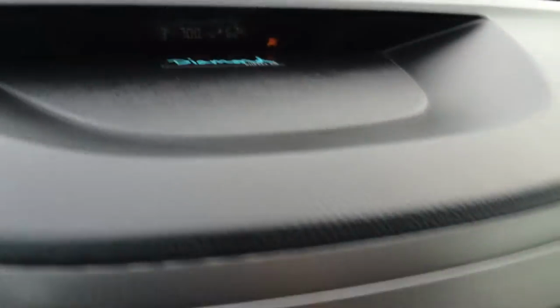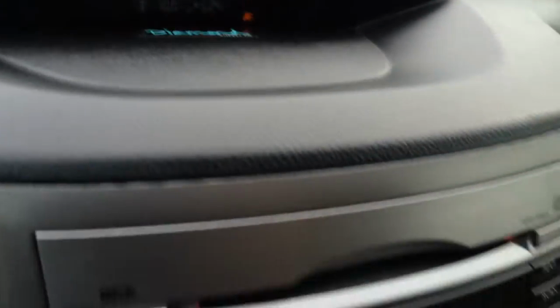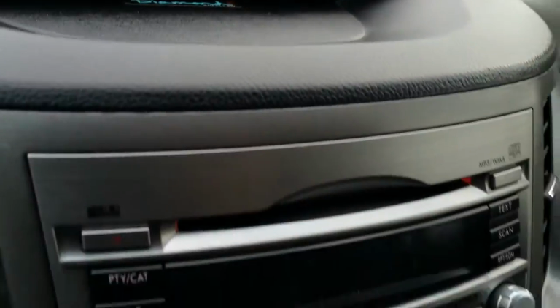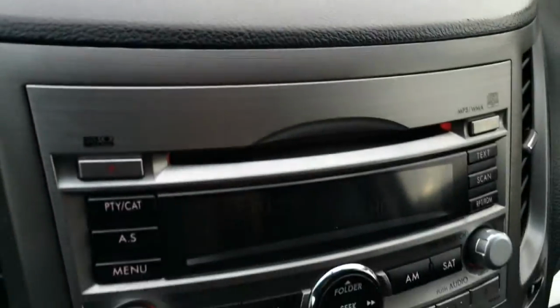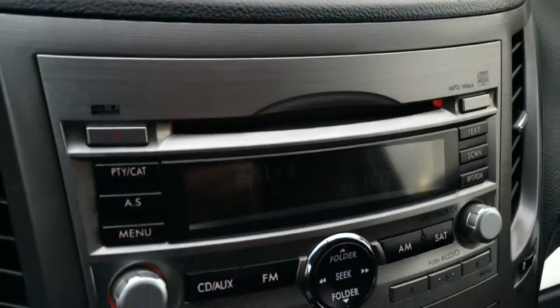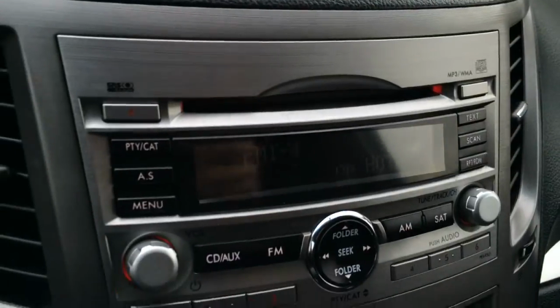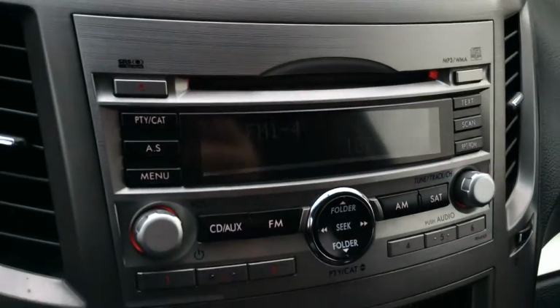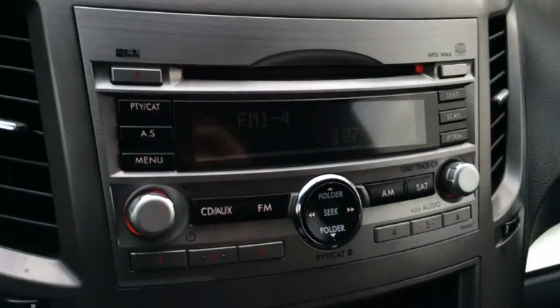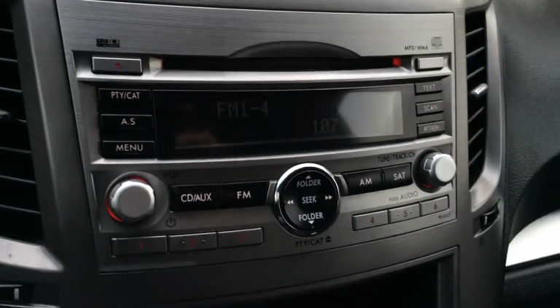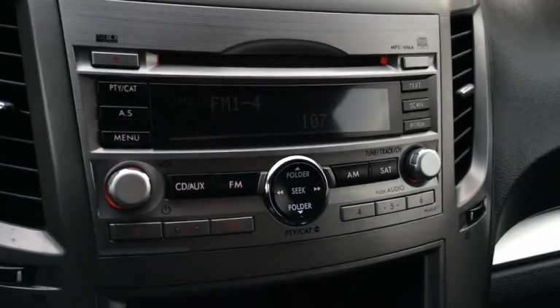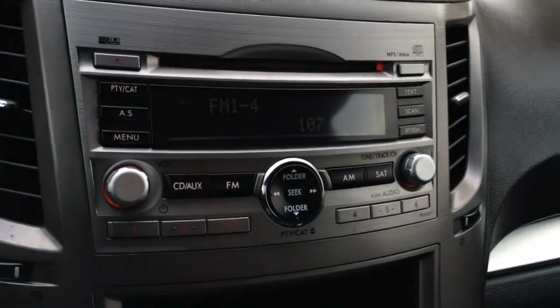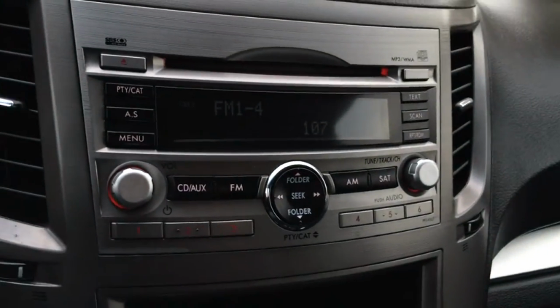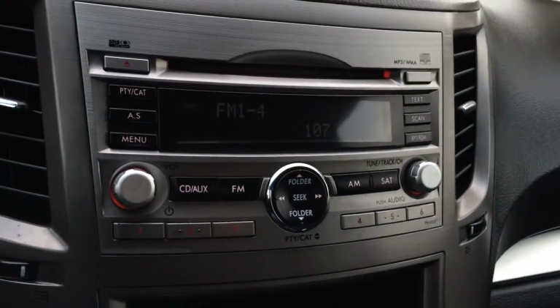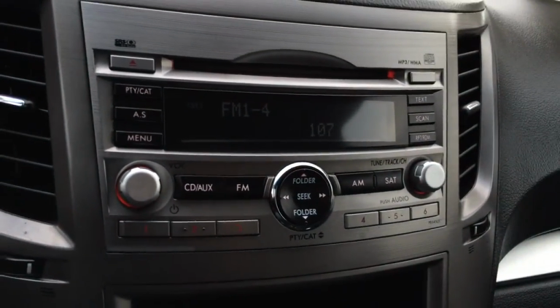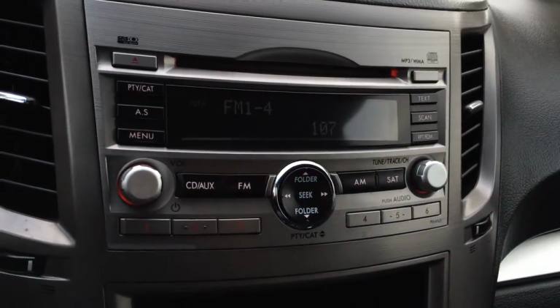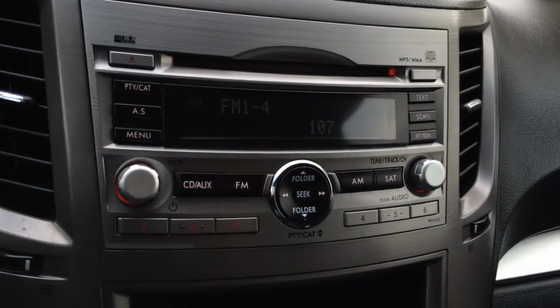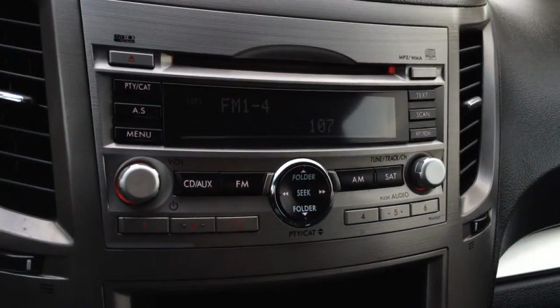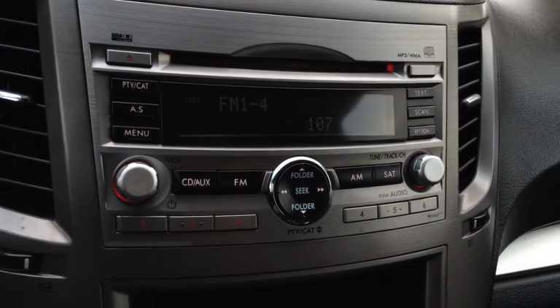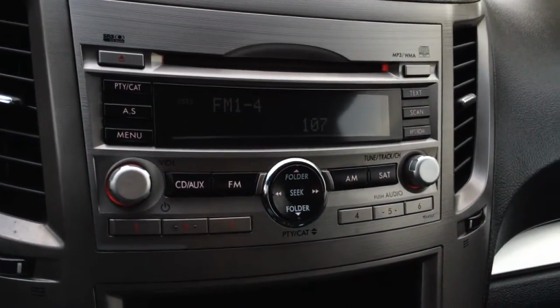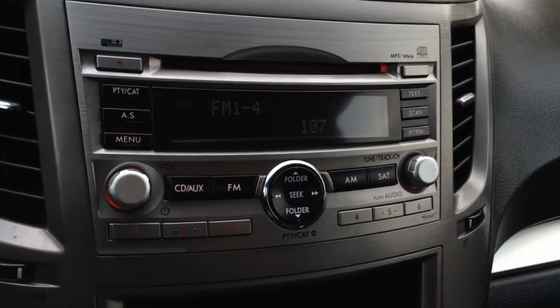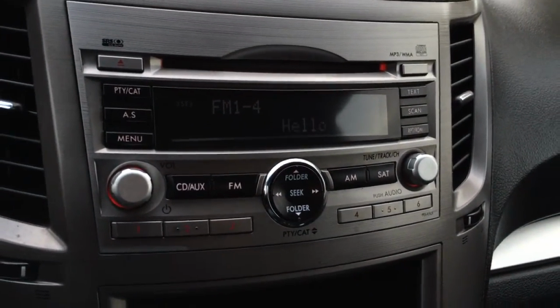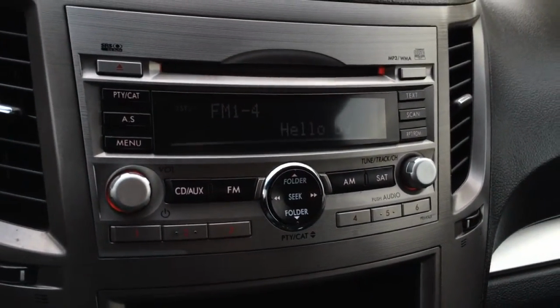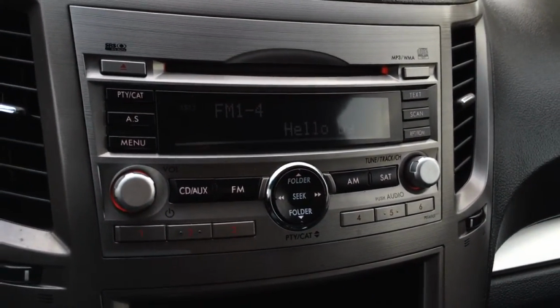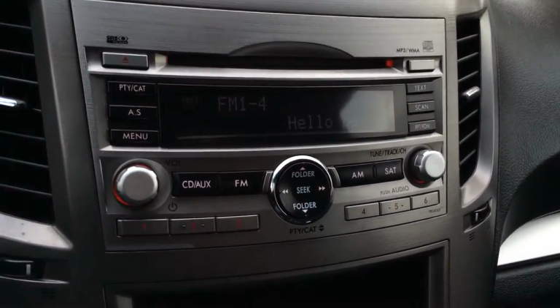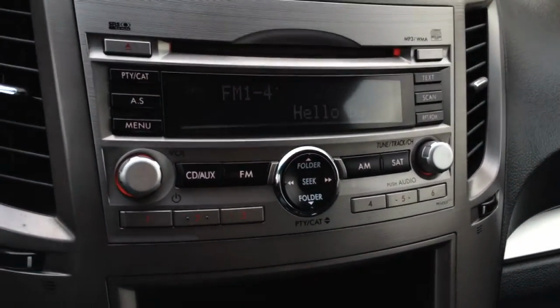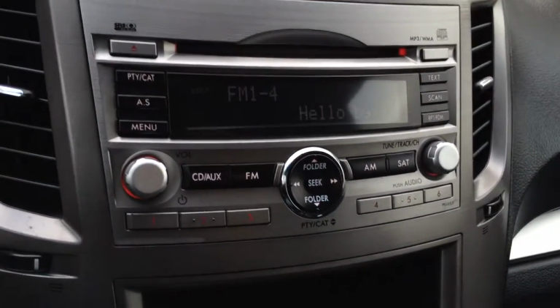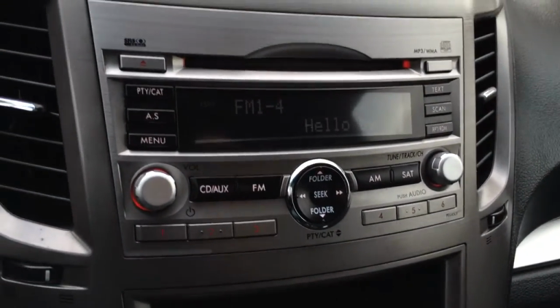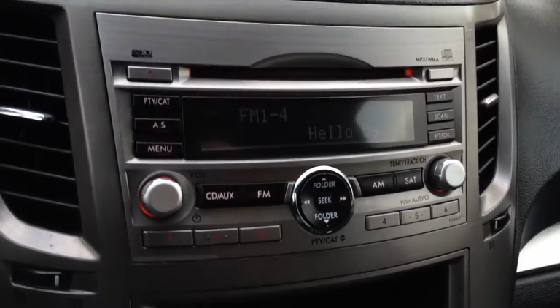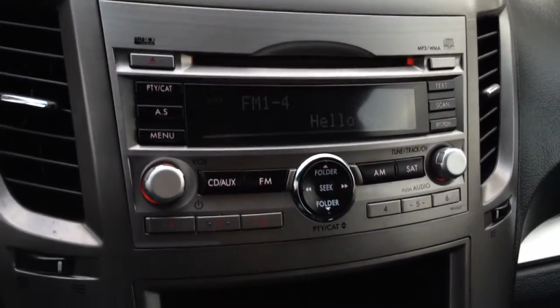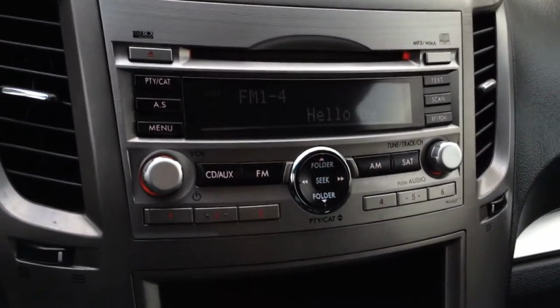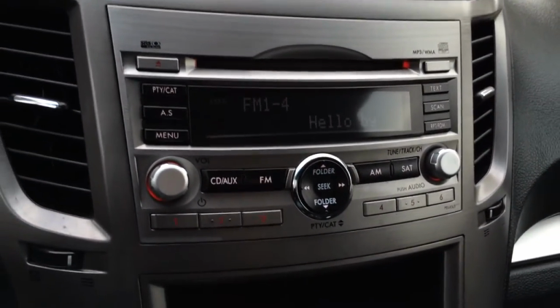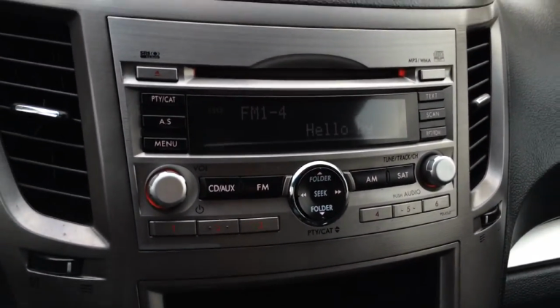The screen is for audio. You have AM, FM, CD, MP3 compatible, and auxiliary.